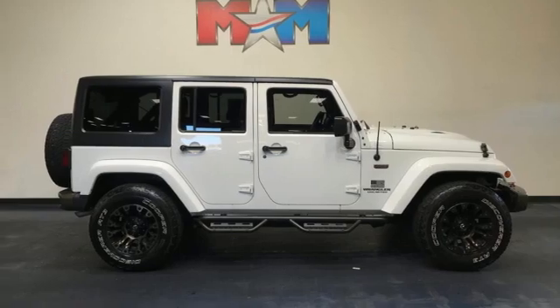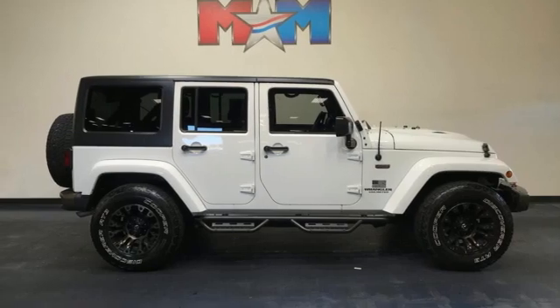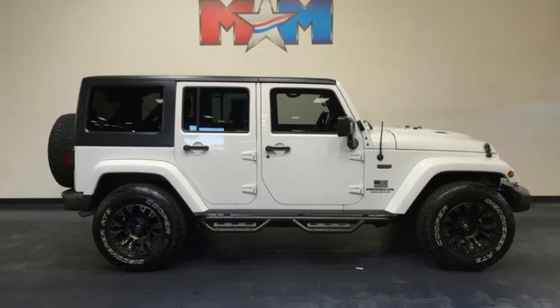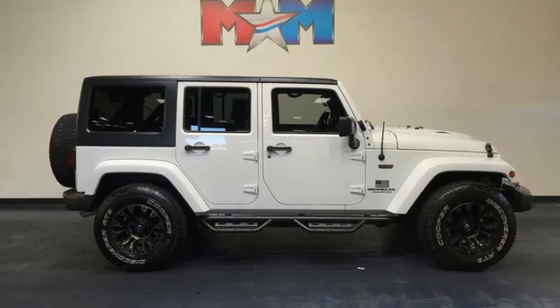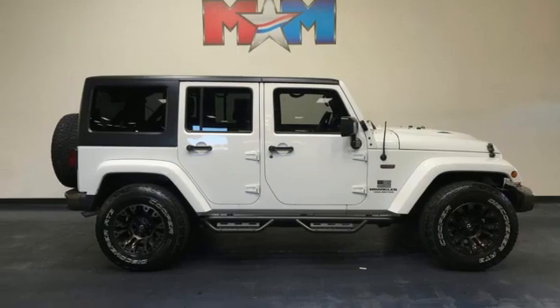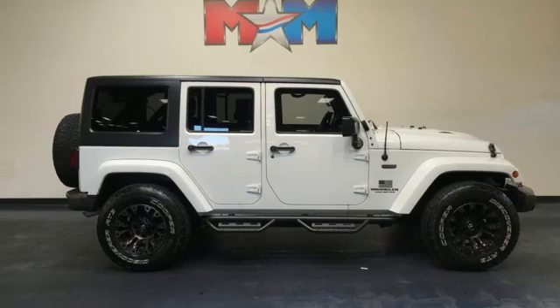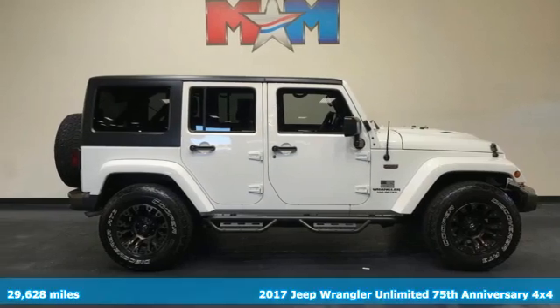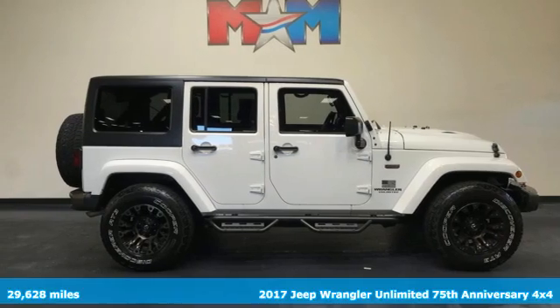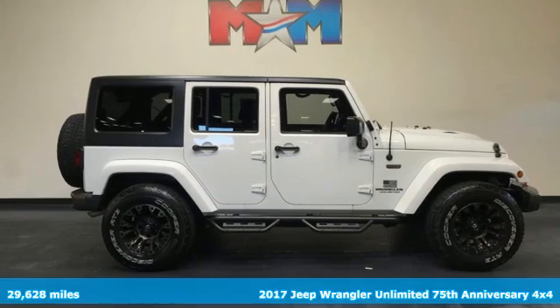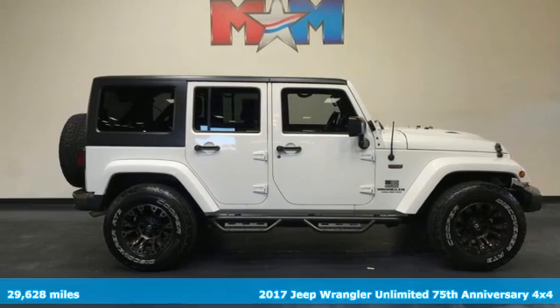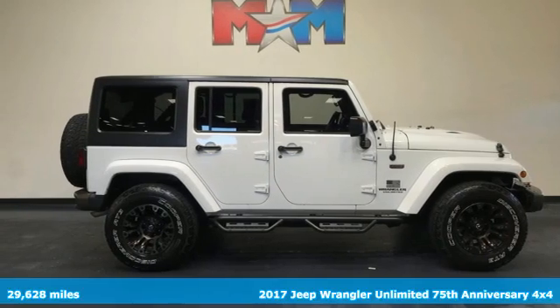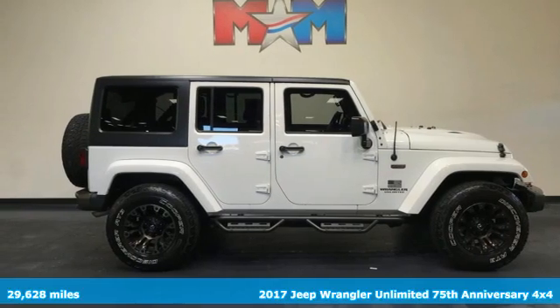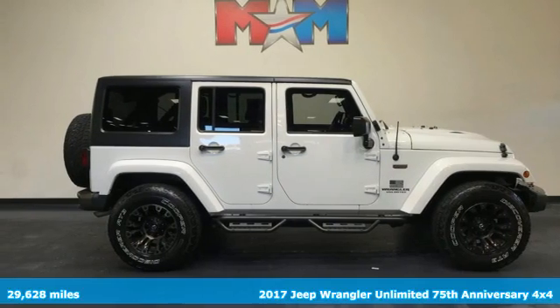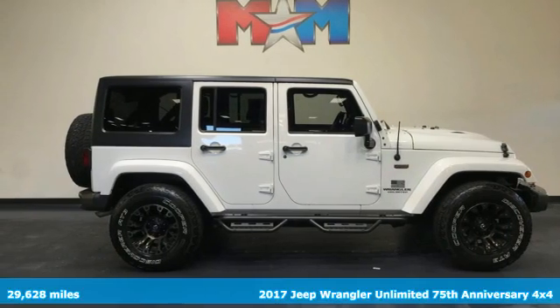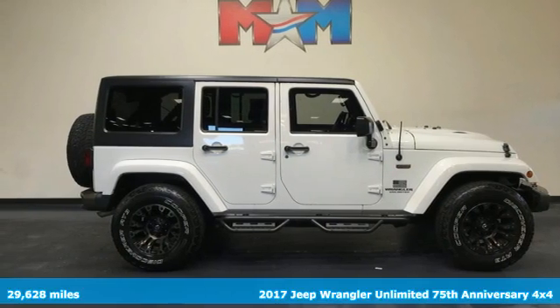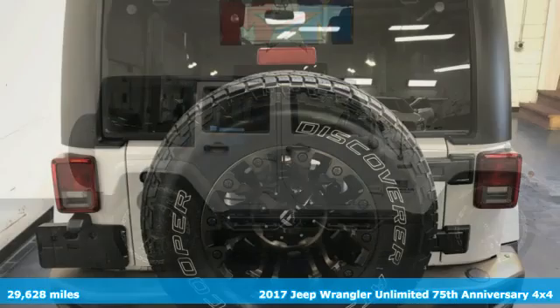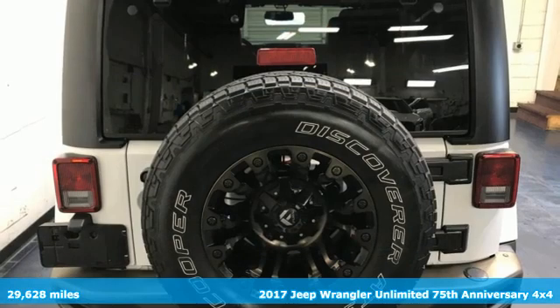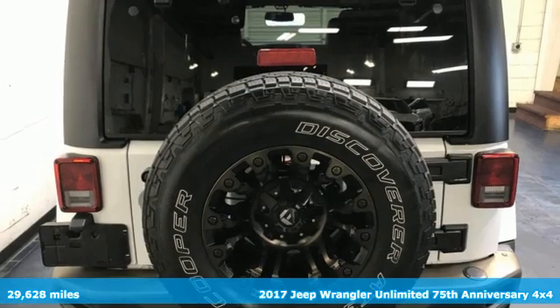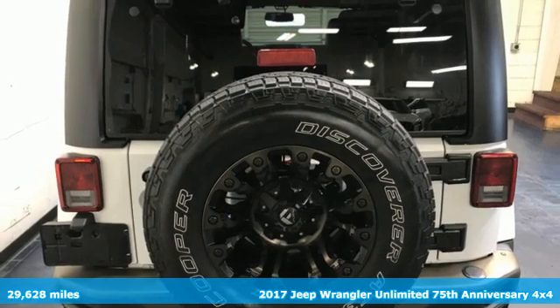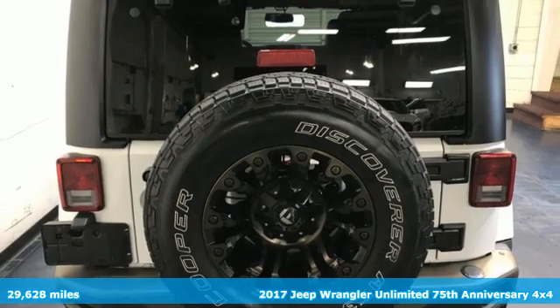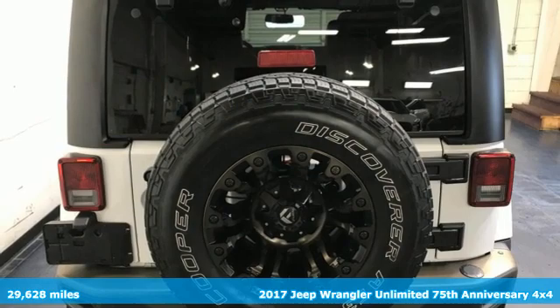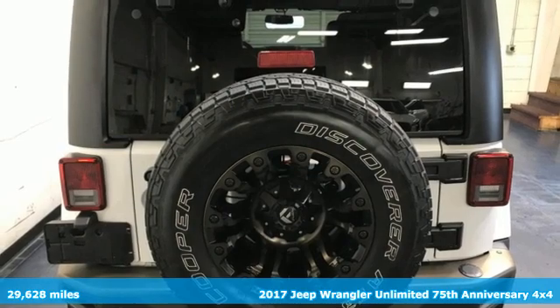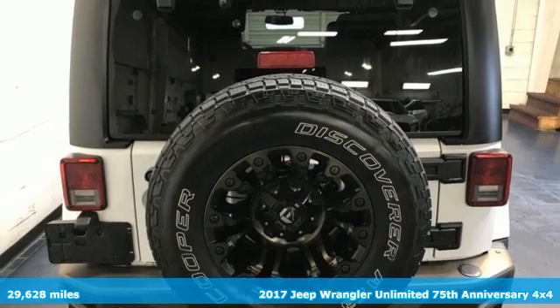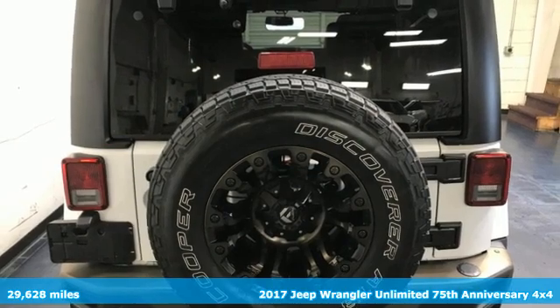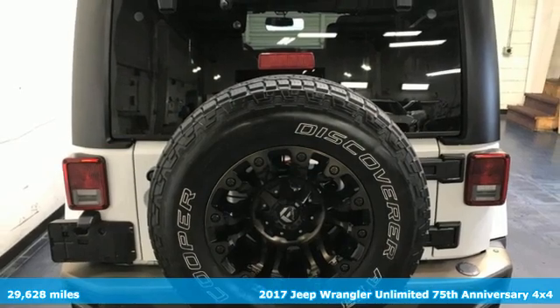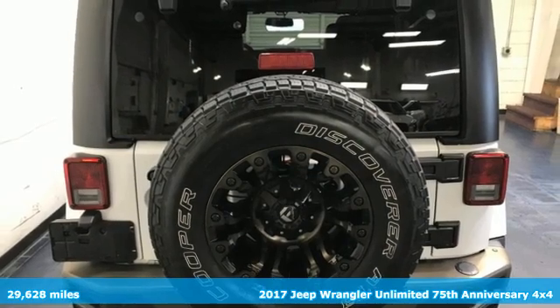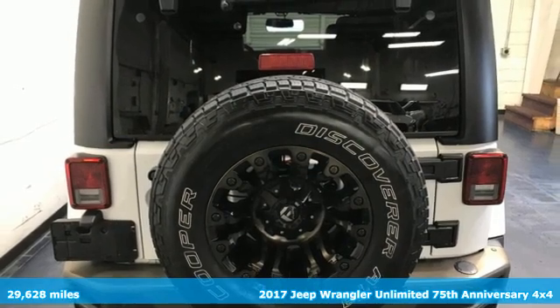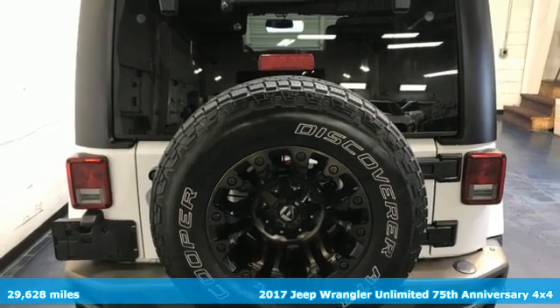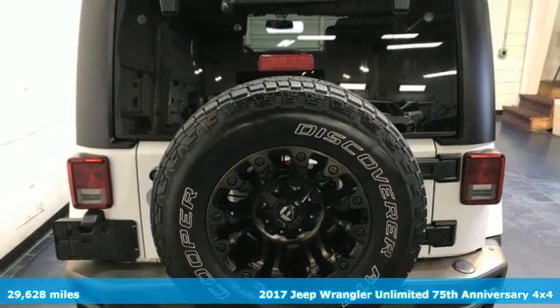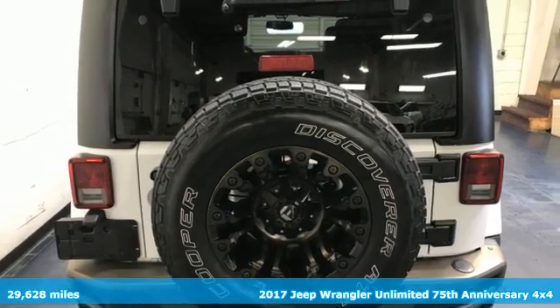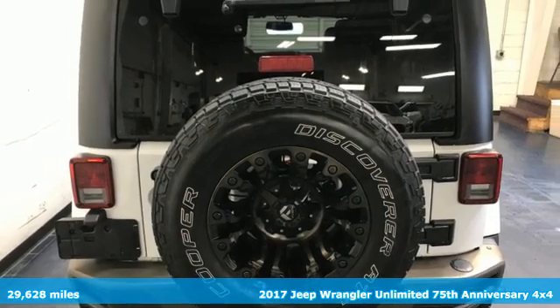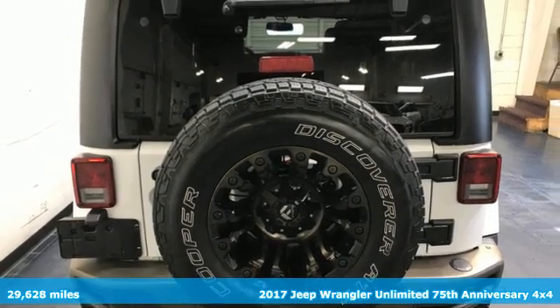Here's a 2017 Jeep Wrangler Unlimited. Everywhere you want to go, anything you want to do, Jeep takes you there.